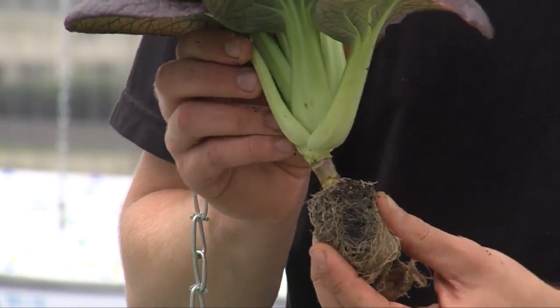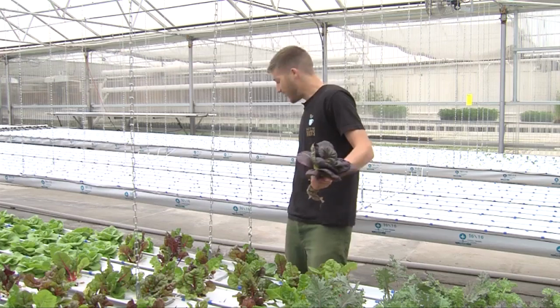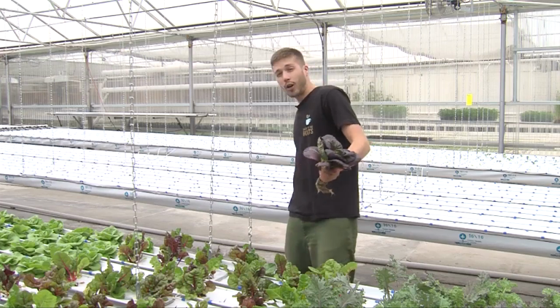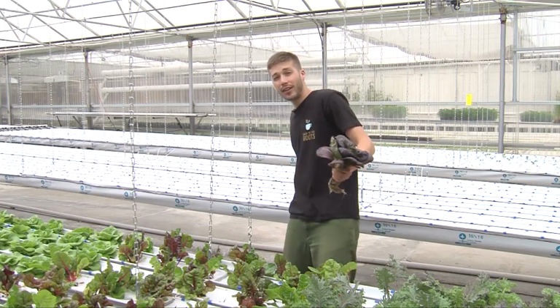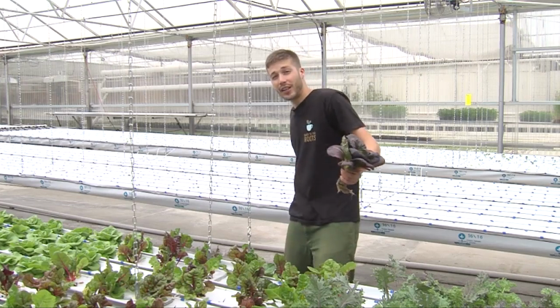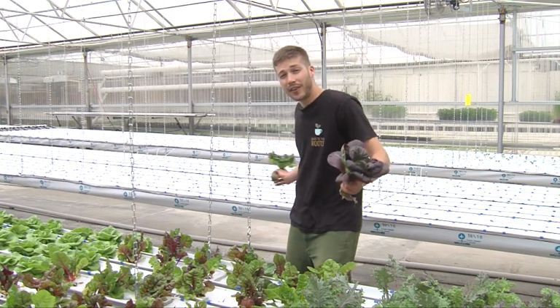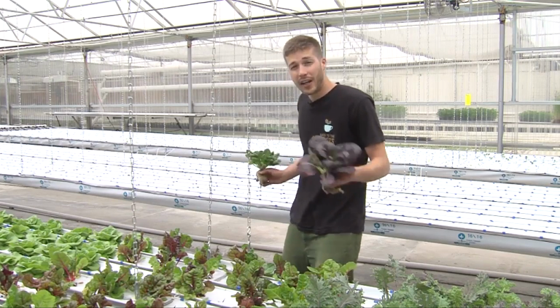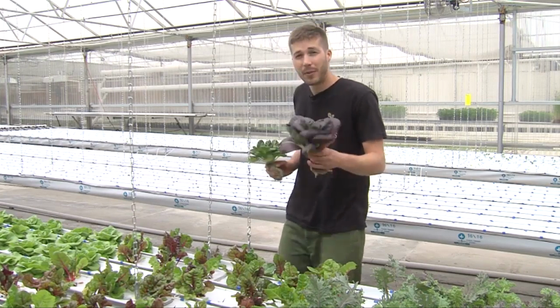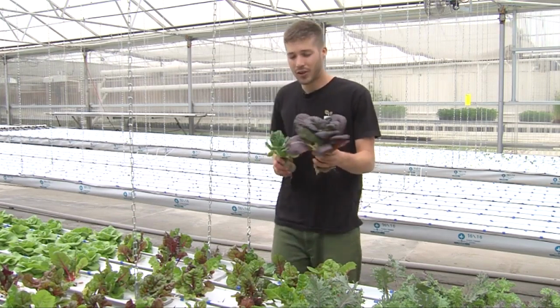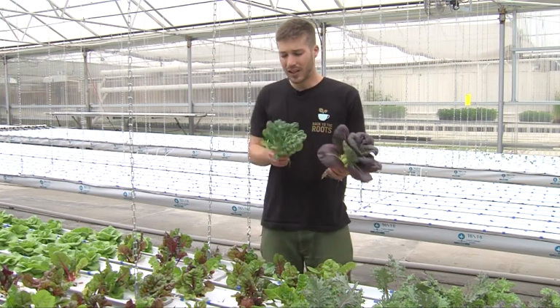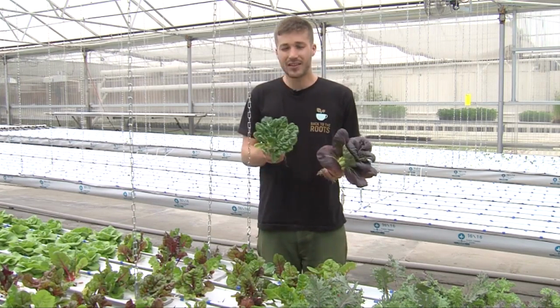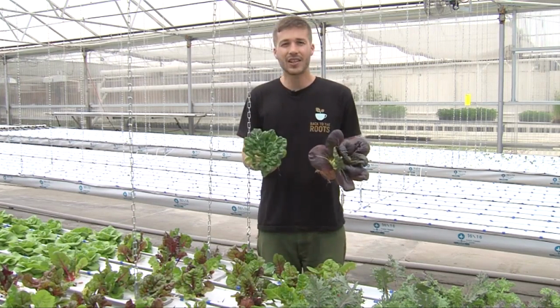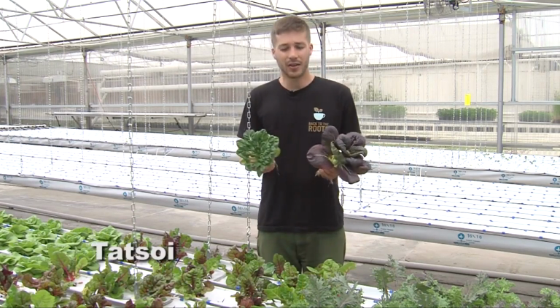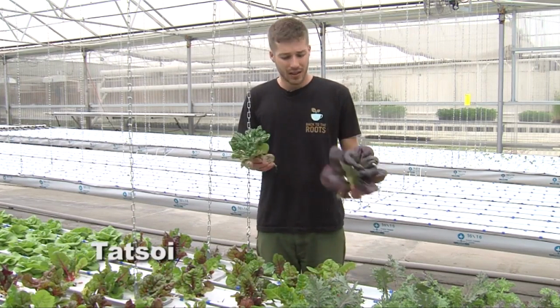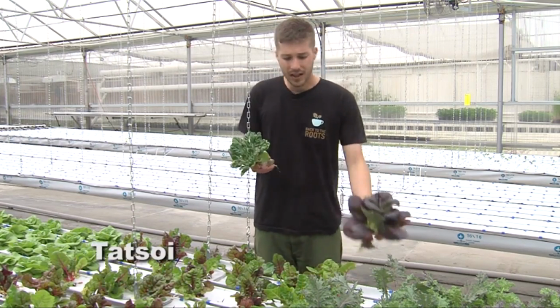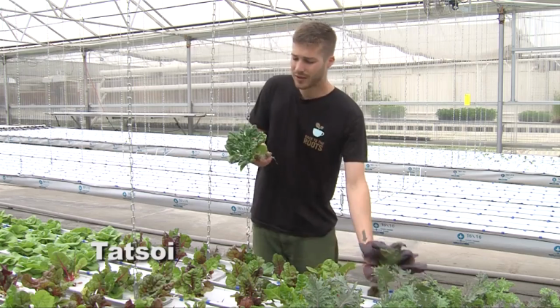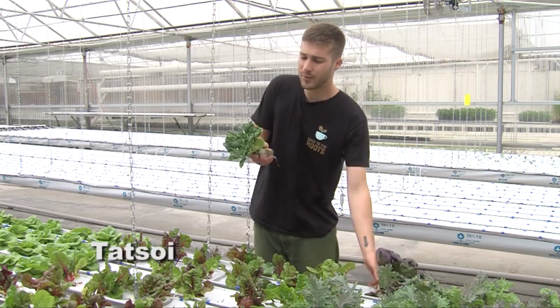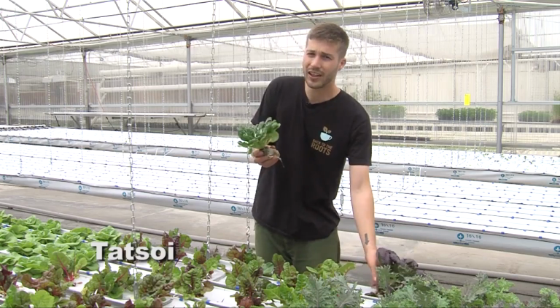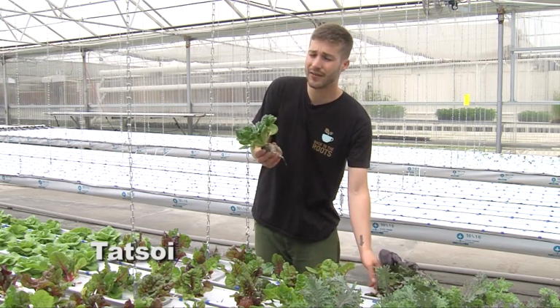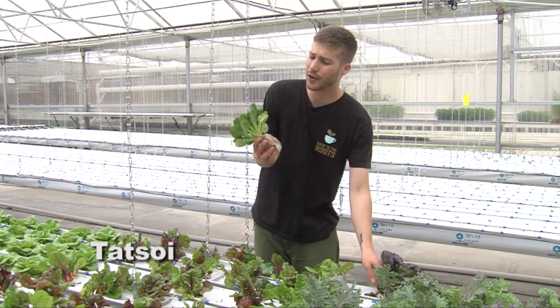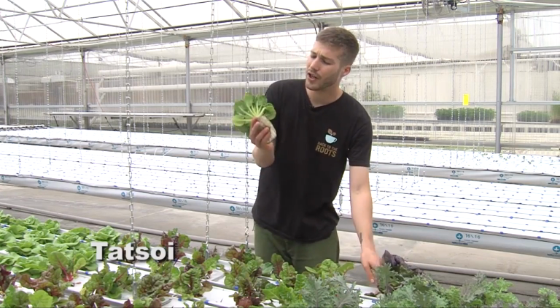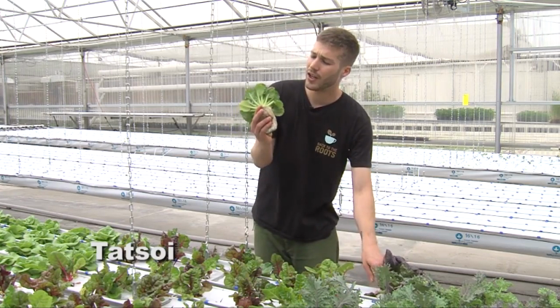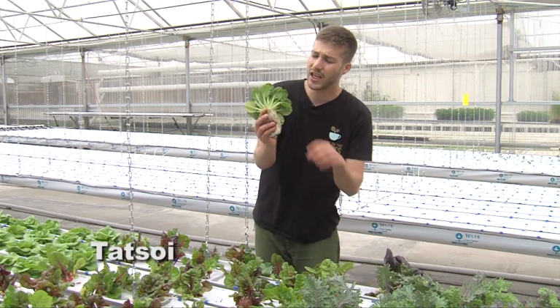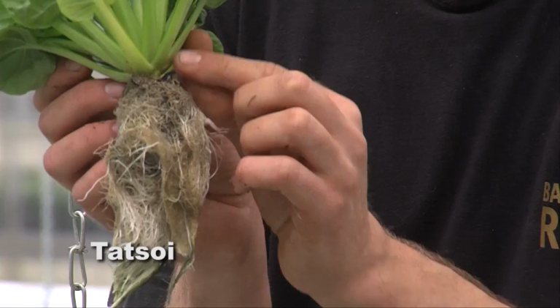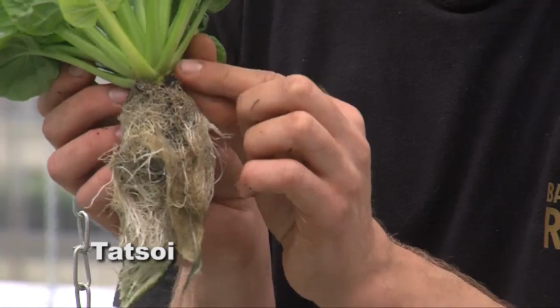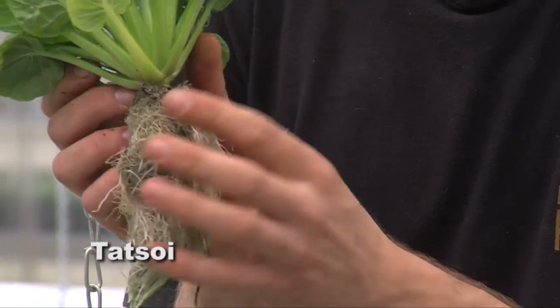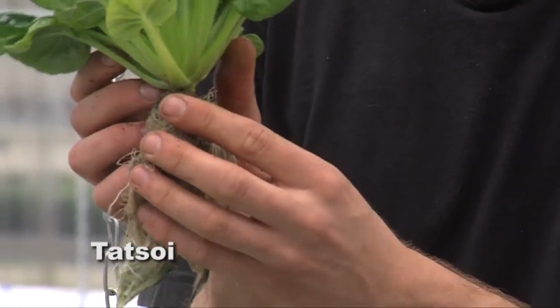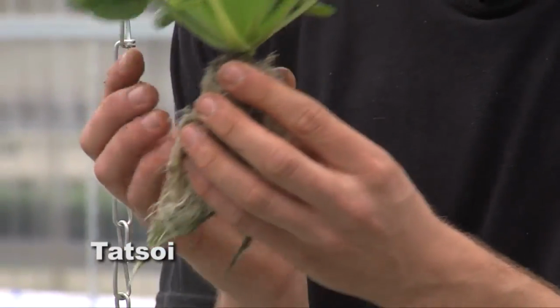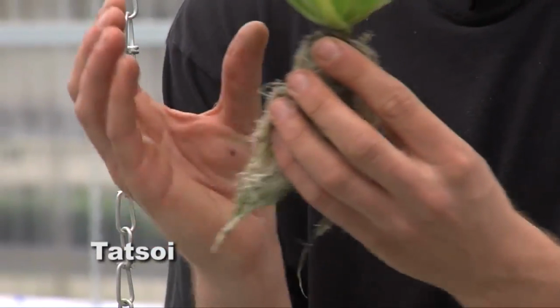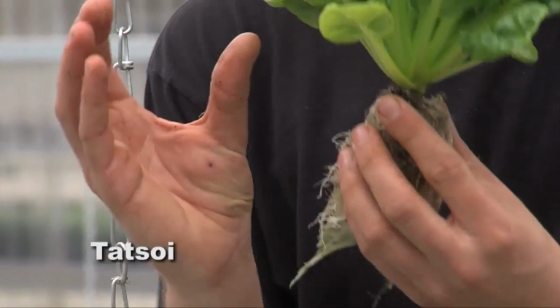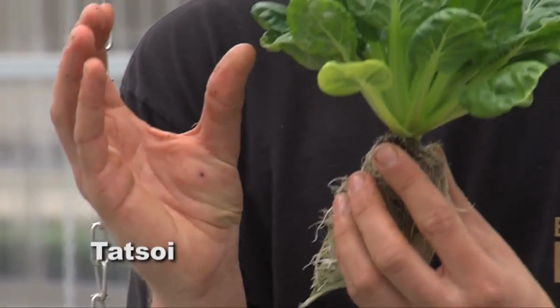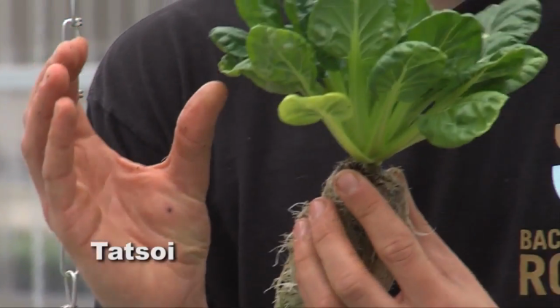A relative of bok choy is tatsoi. Tatsoi is similar, except instead of a large base you have a lot more fine leaves.